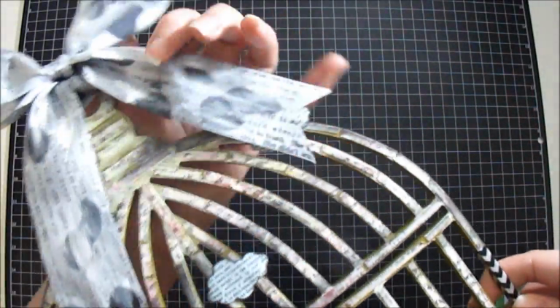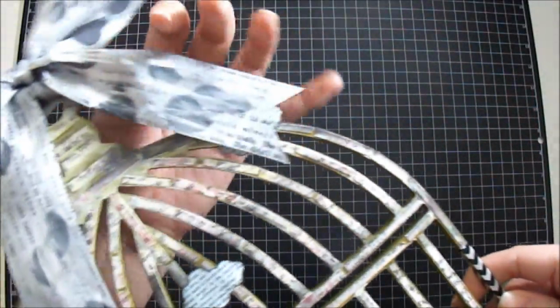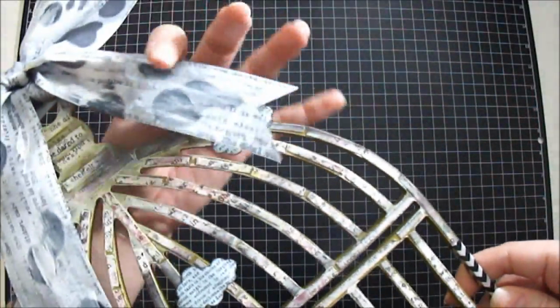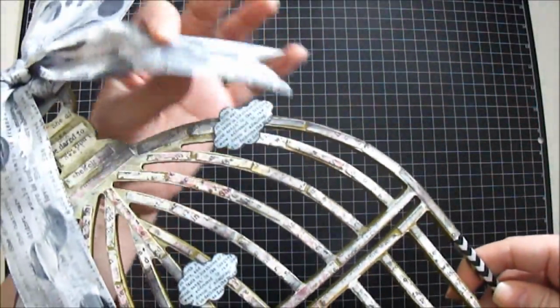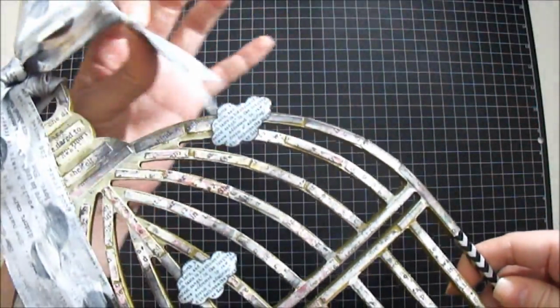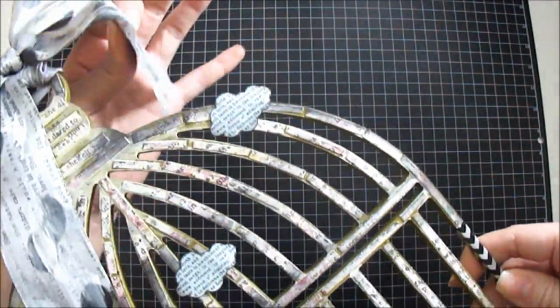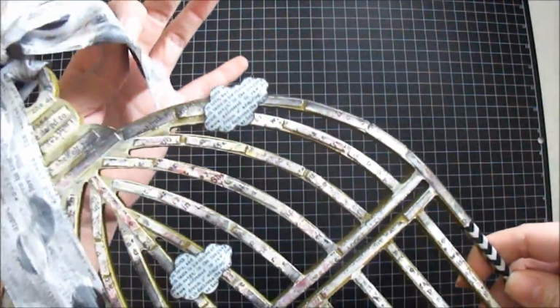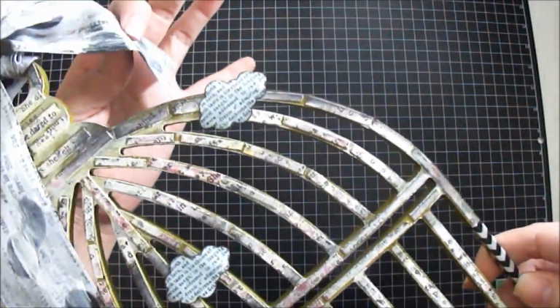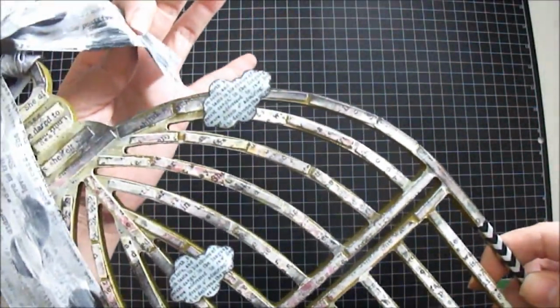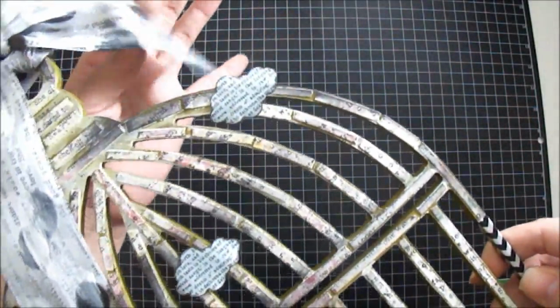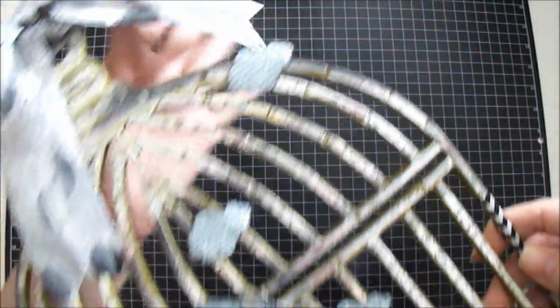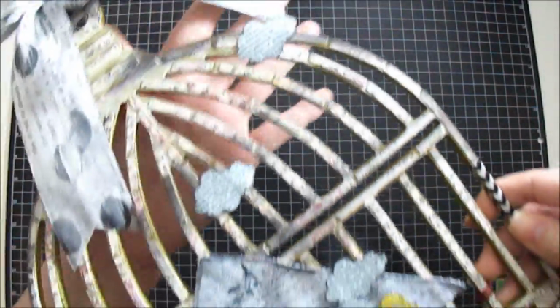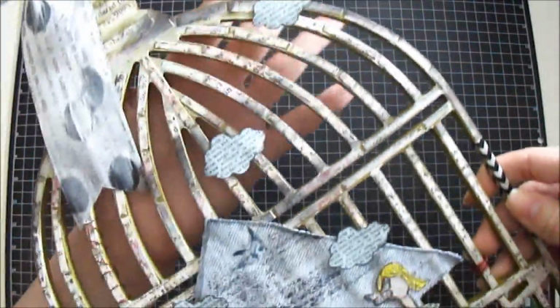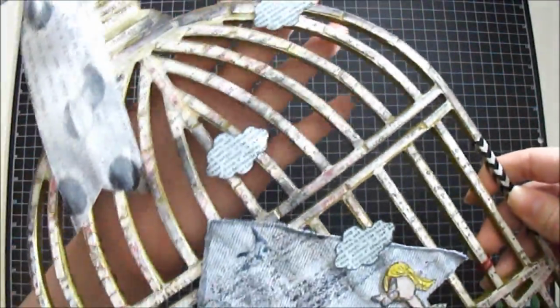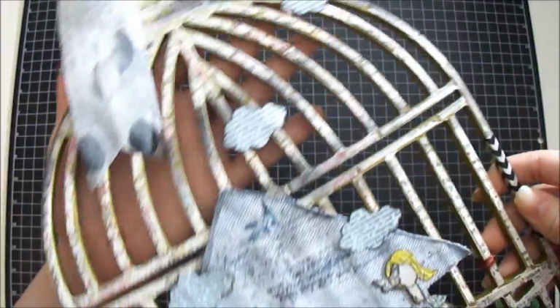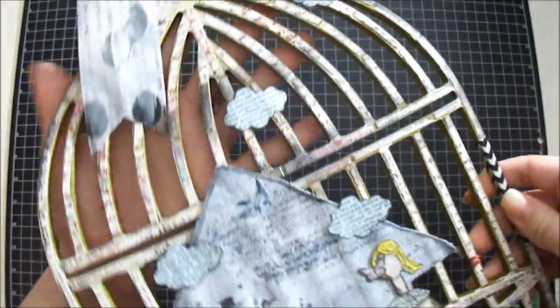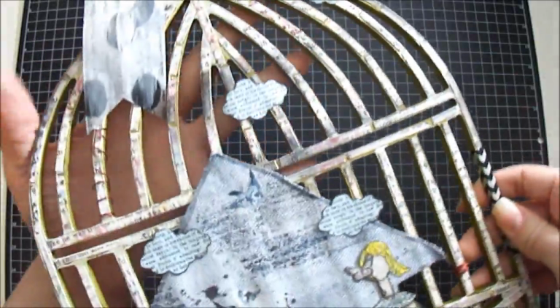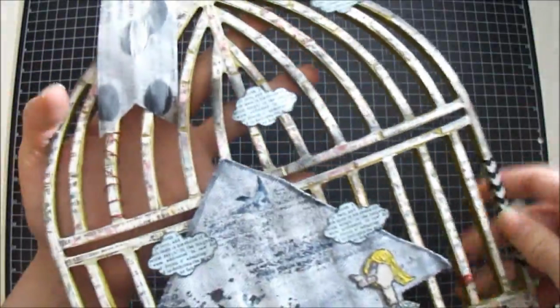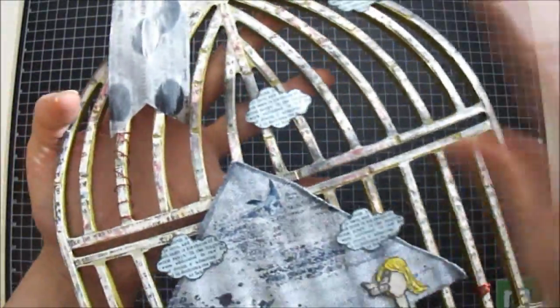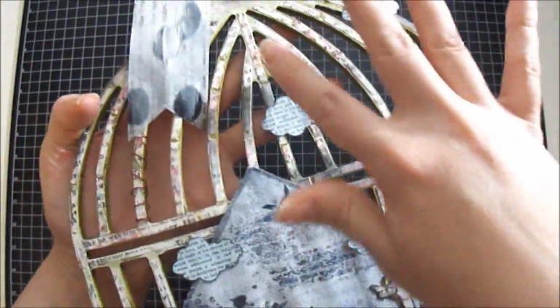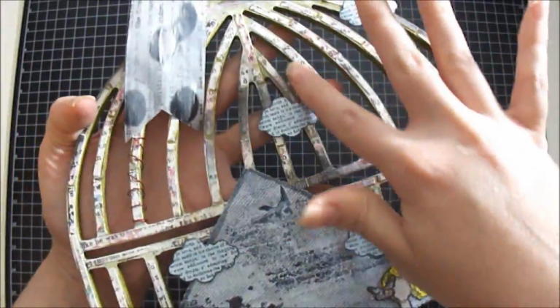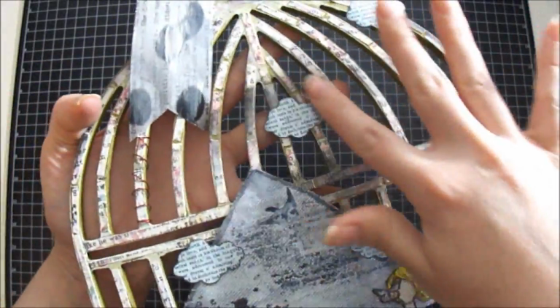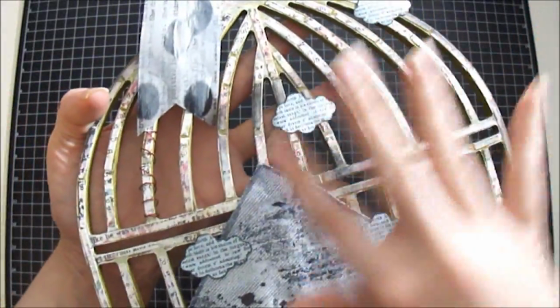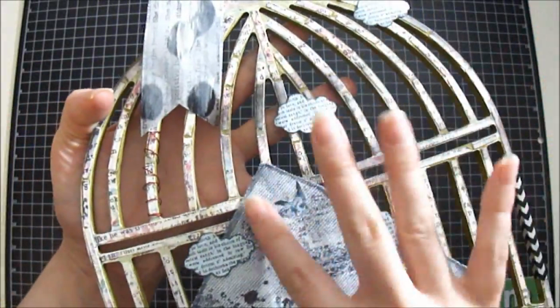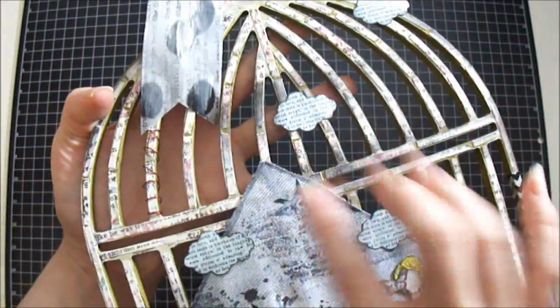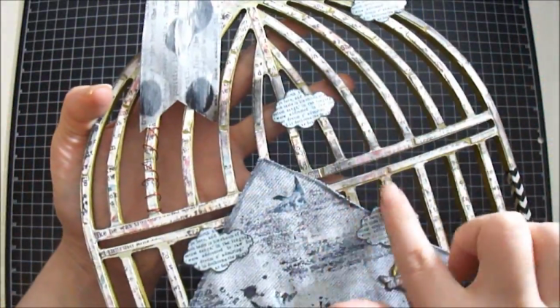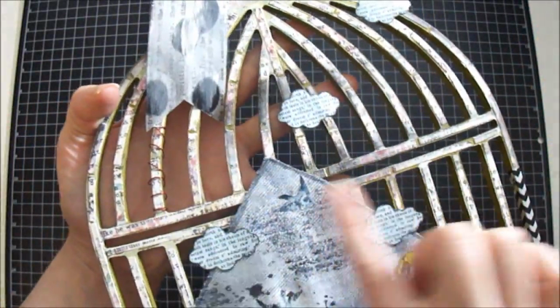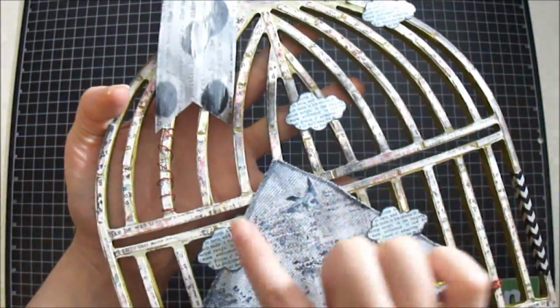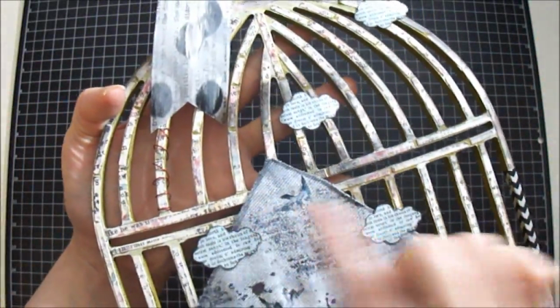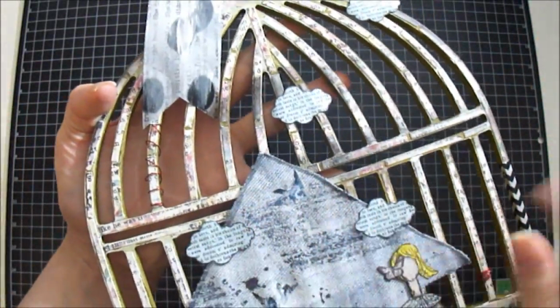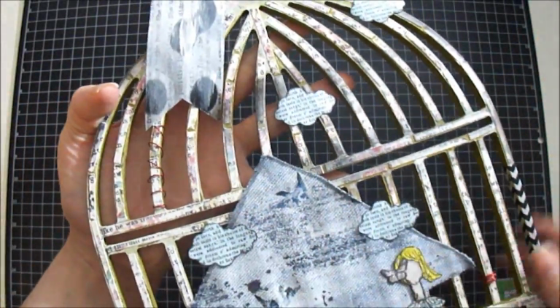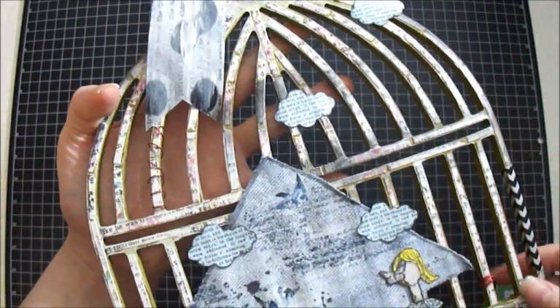One on top right here in the corner, one right here, and also two over the house.